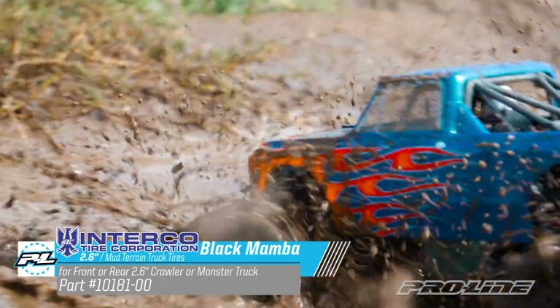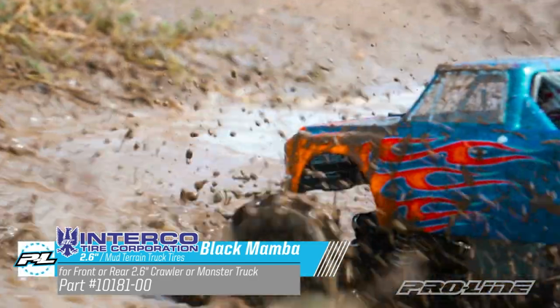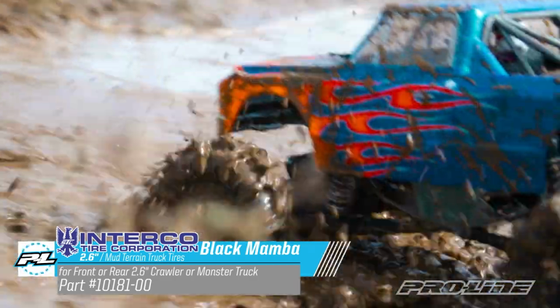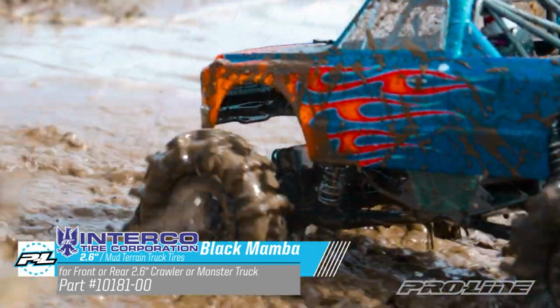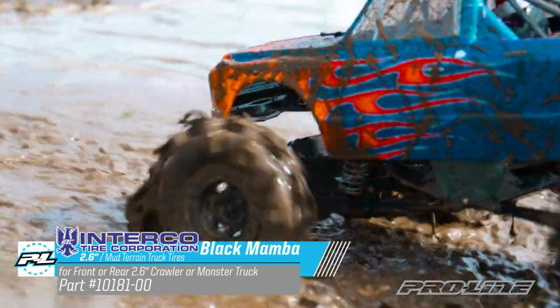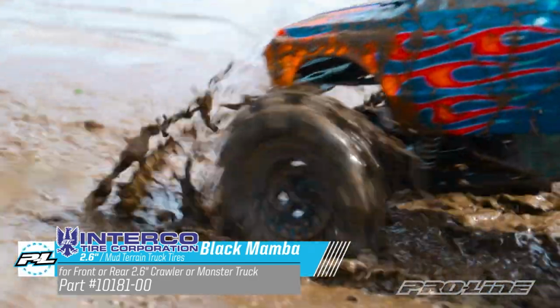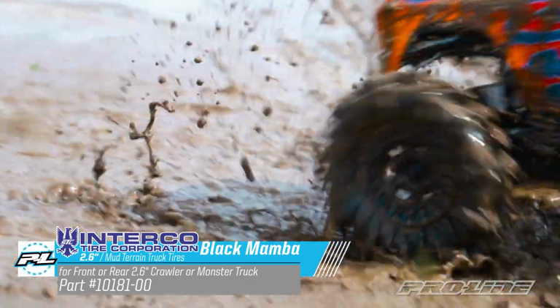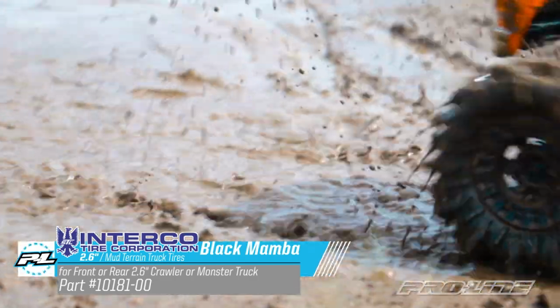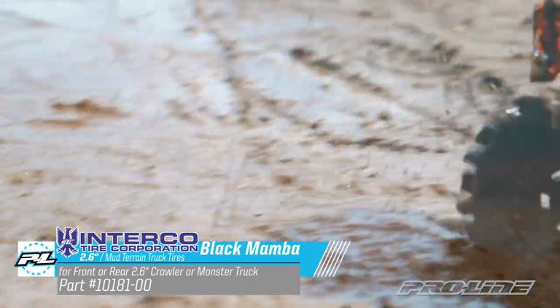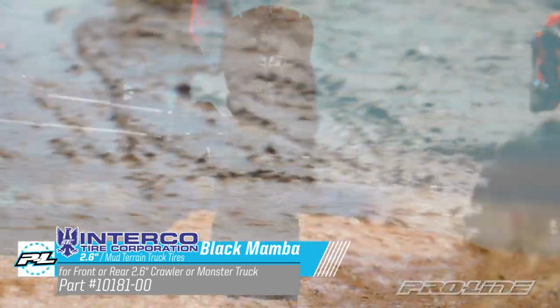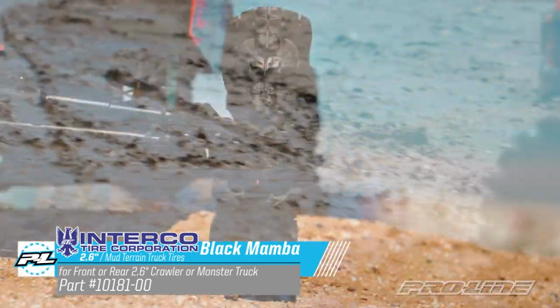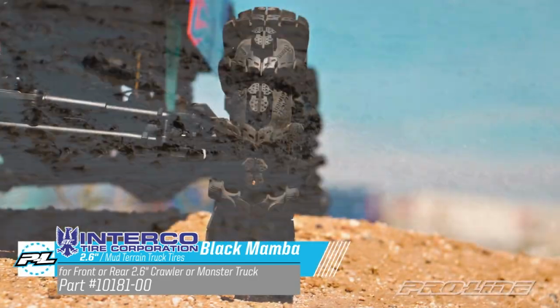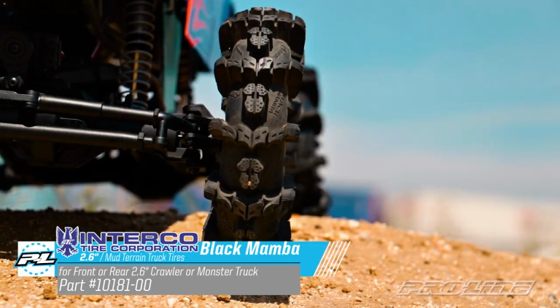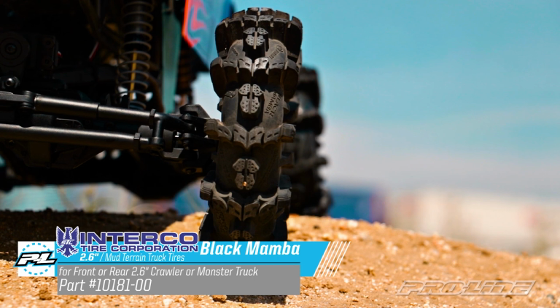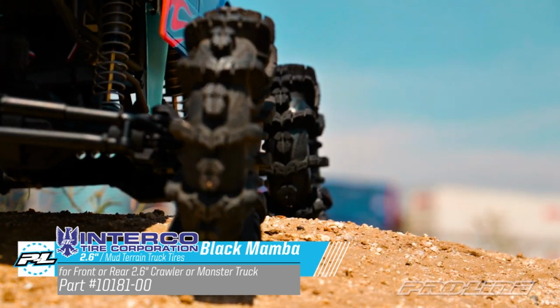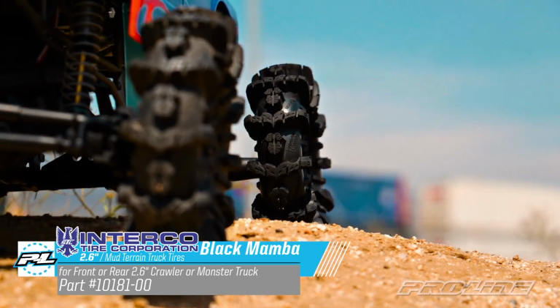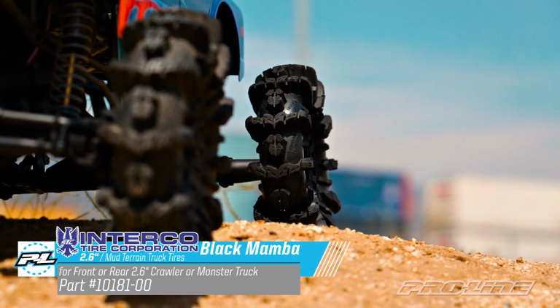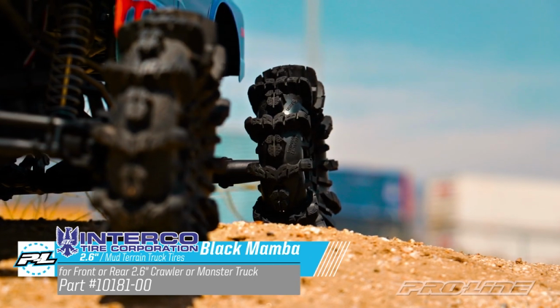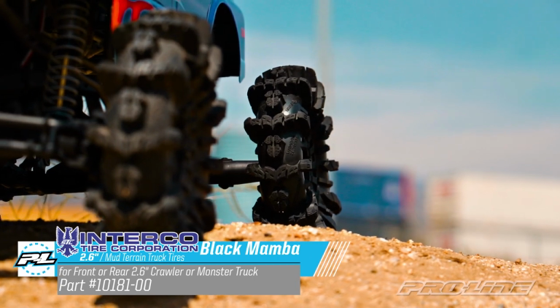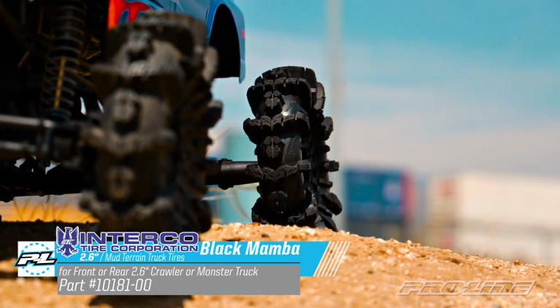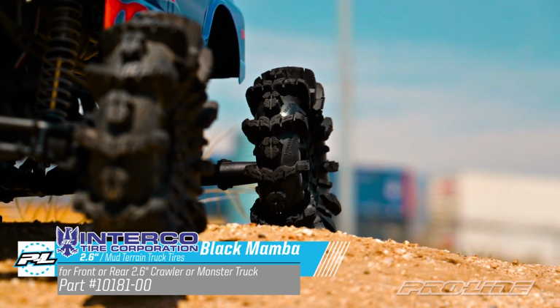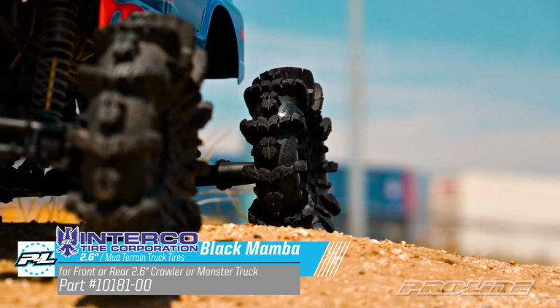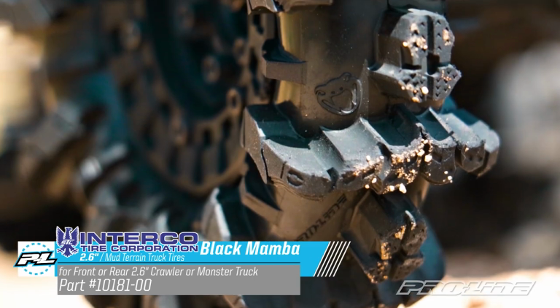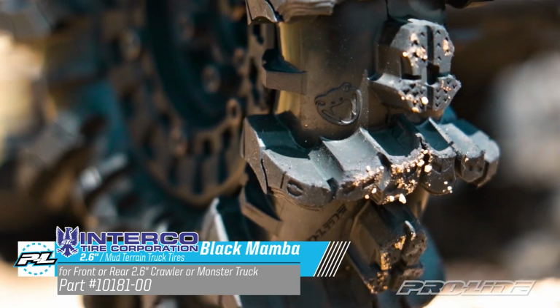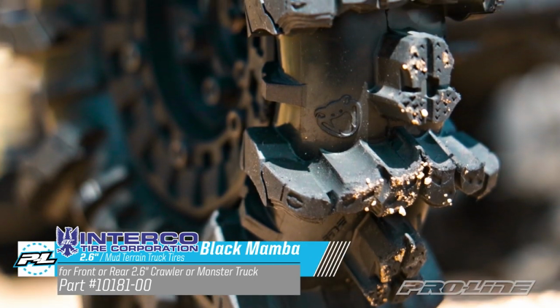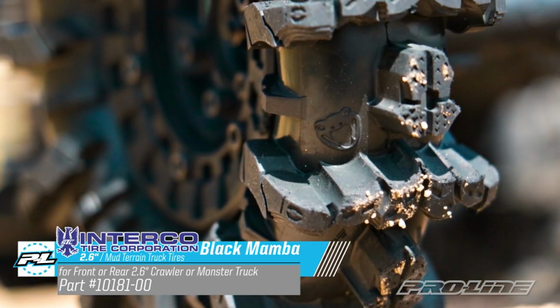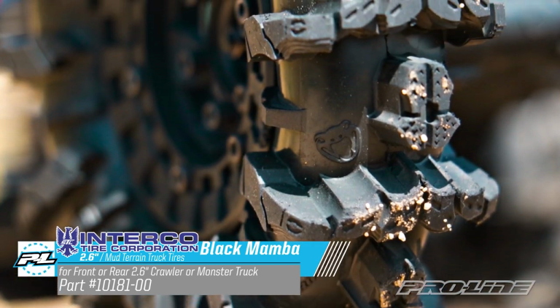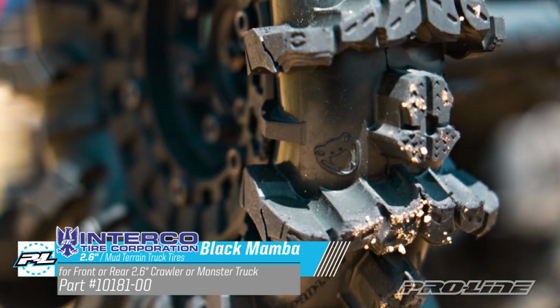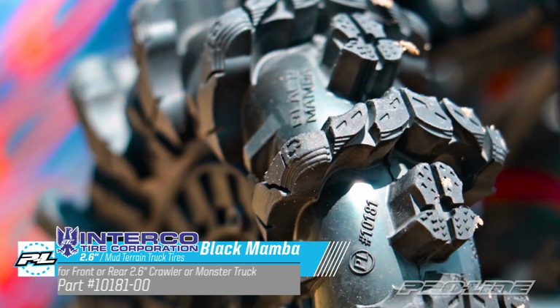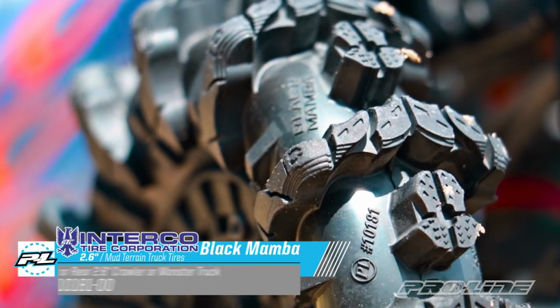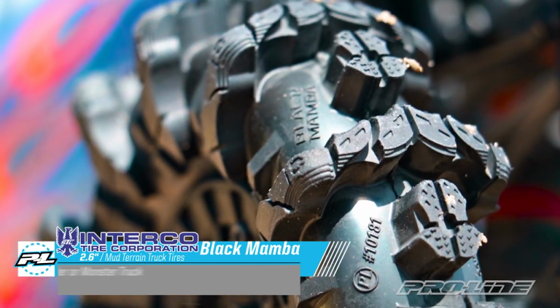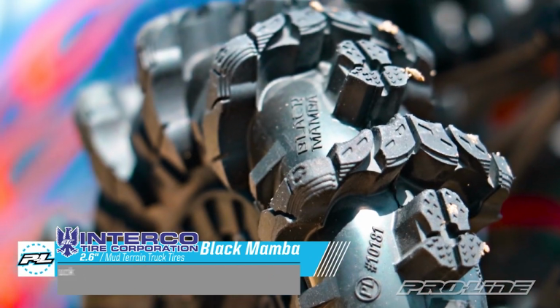Everything about this tire is extreme, from its super tall and narrow profile to its paddle-like lugs and aggressive styling.